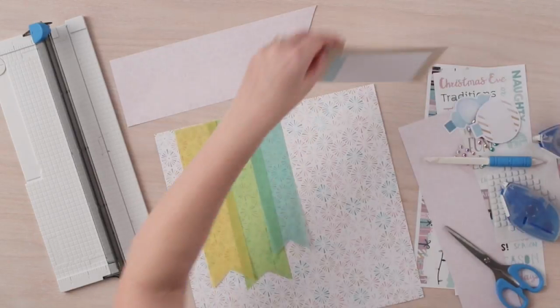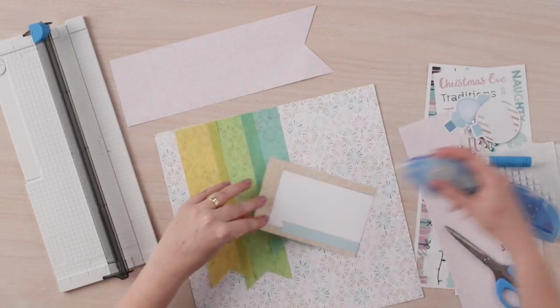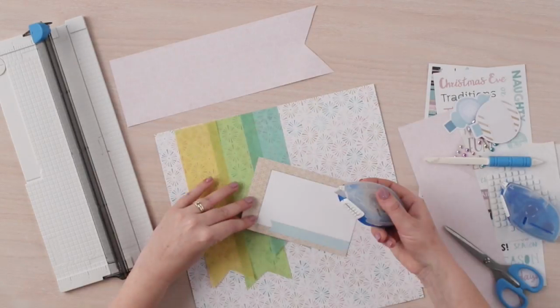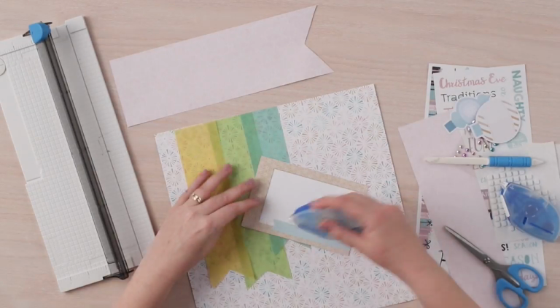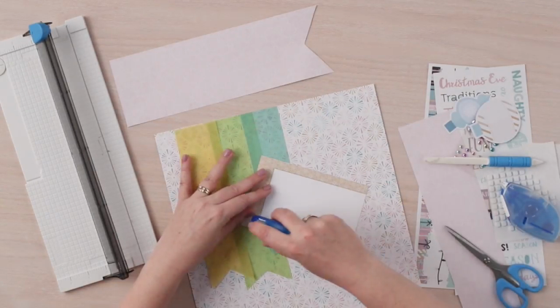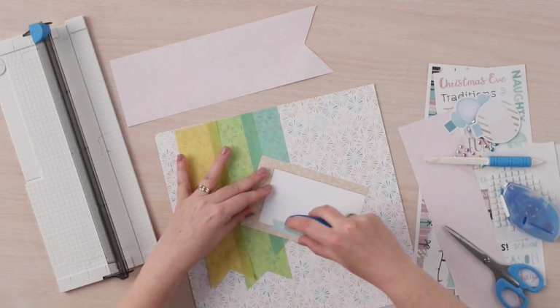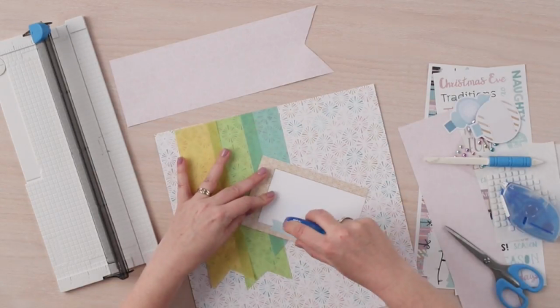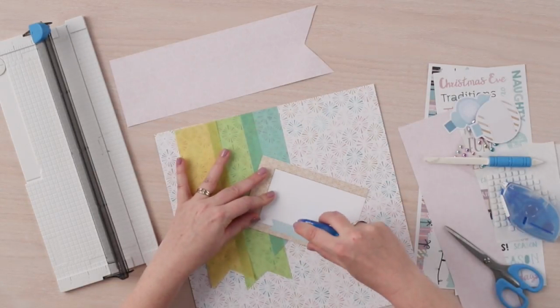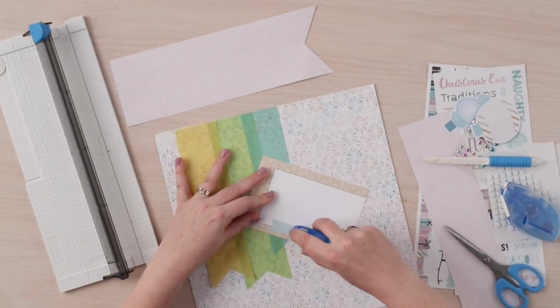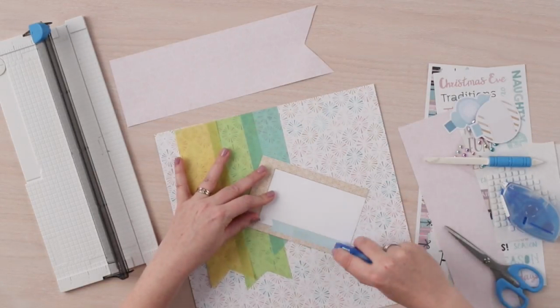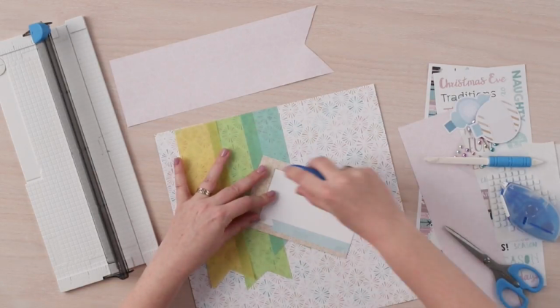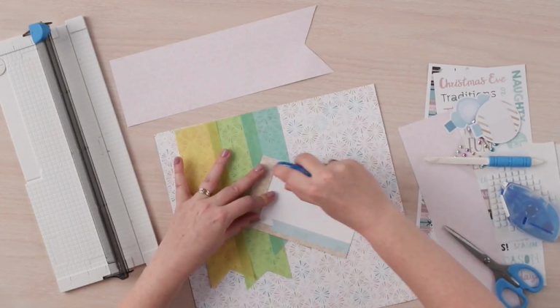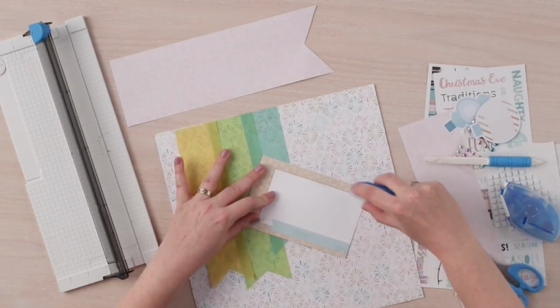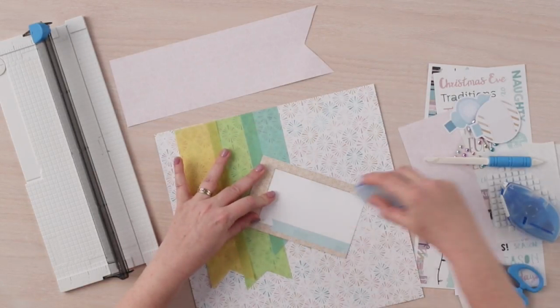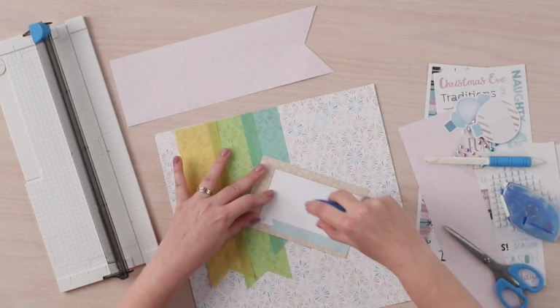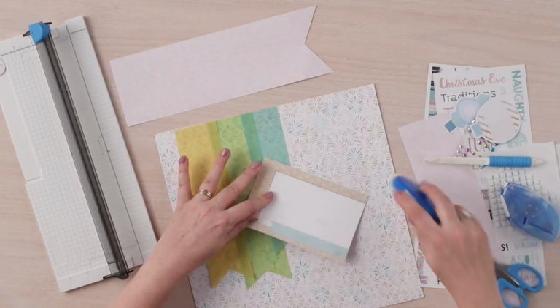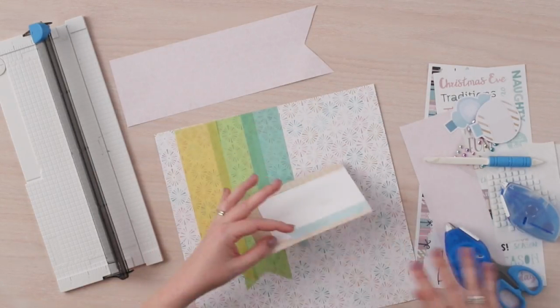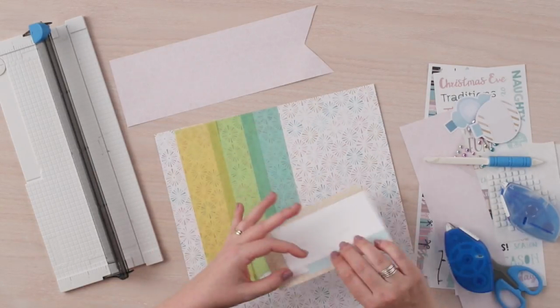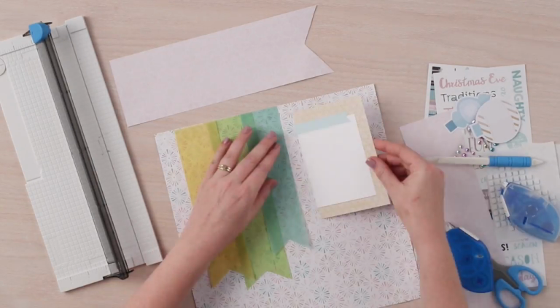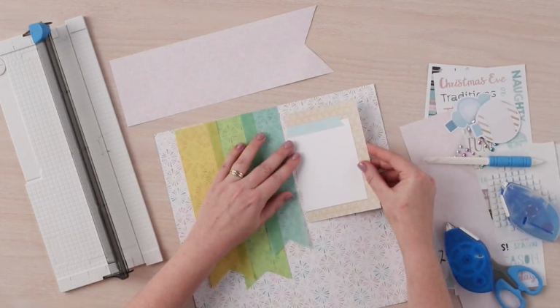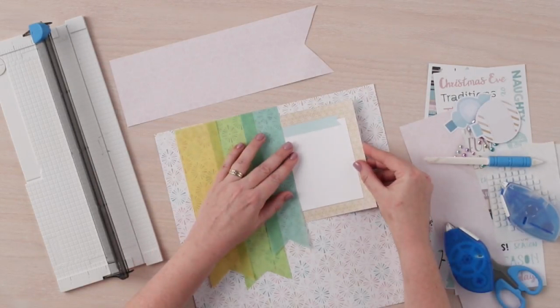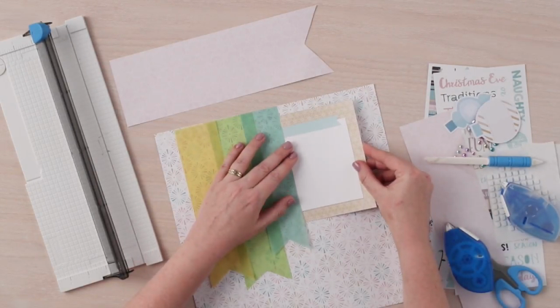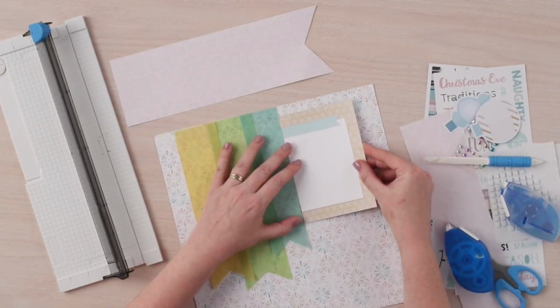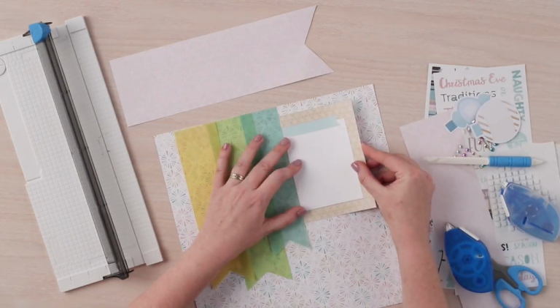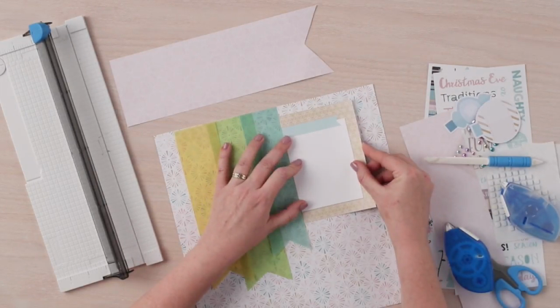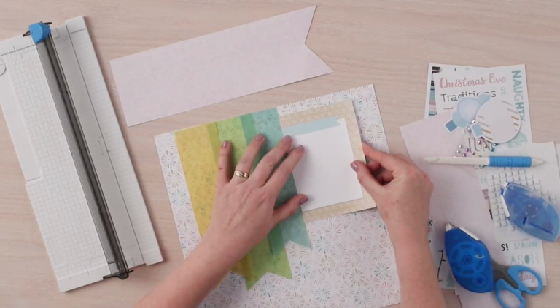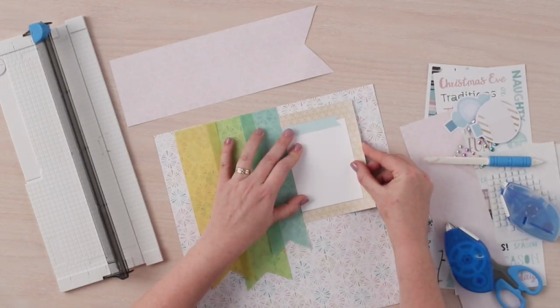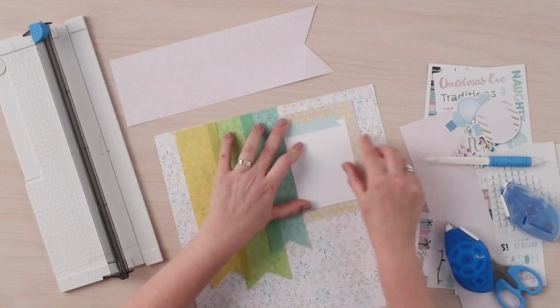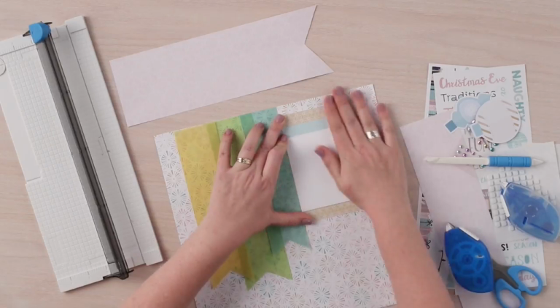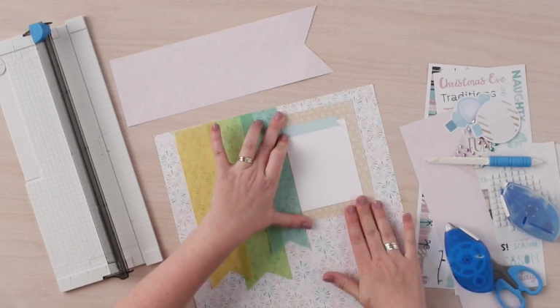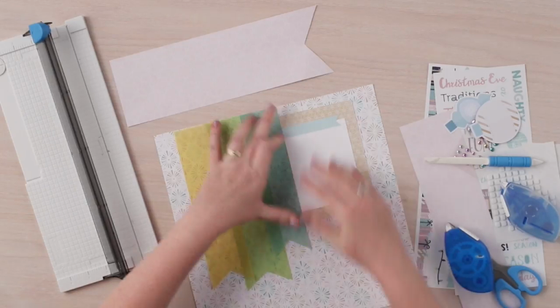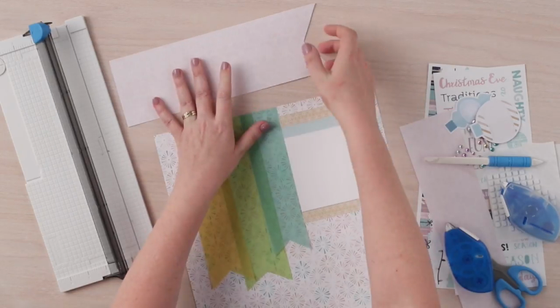Next, we are going to adhere the 4x6 mat to the far right side of the vellum at the top.